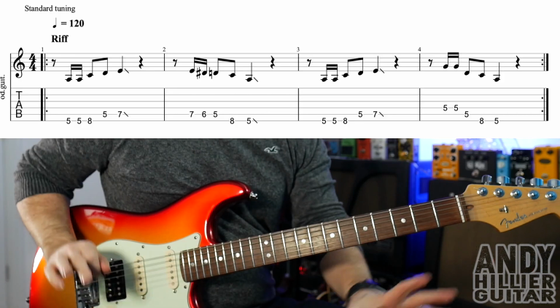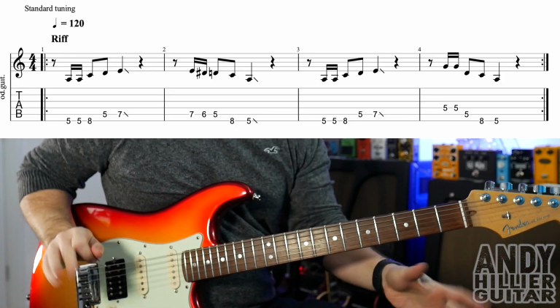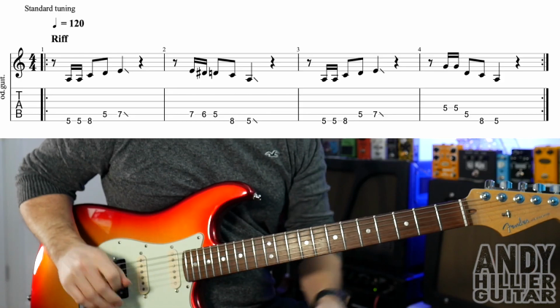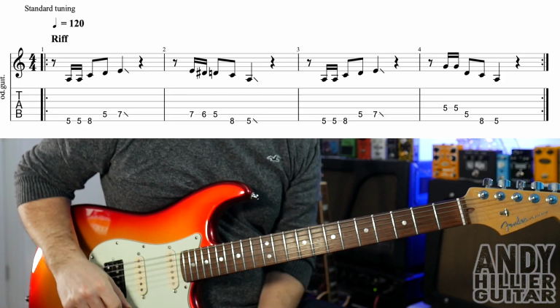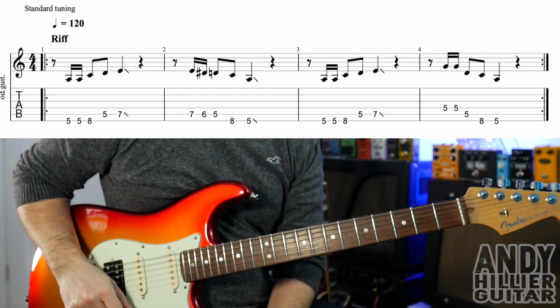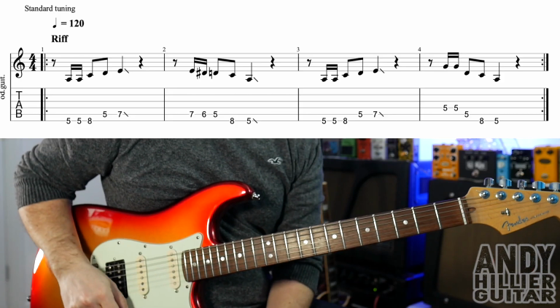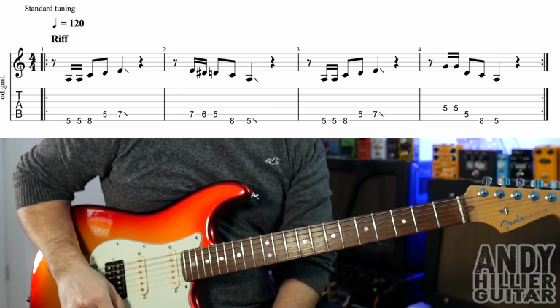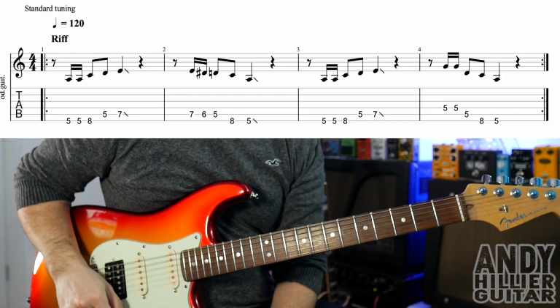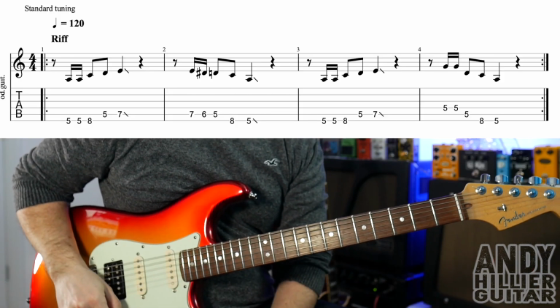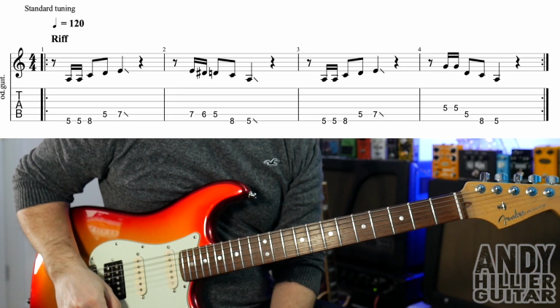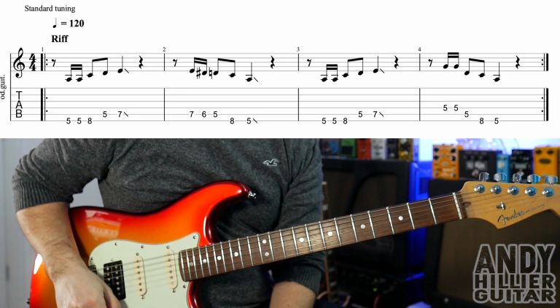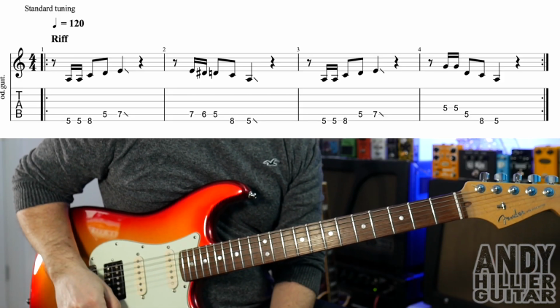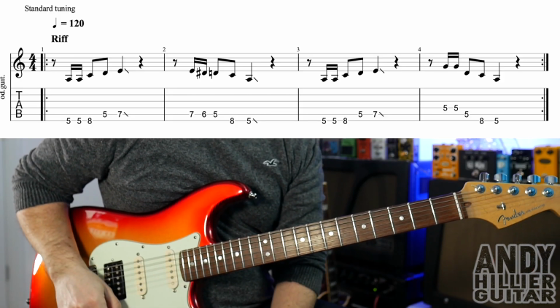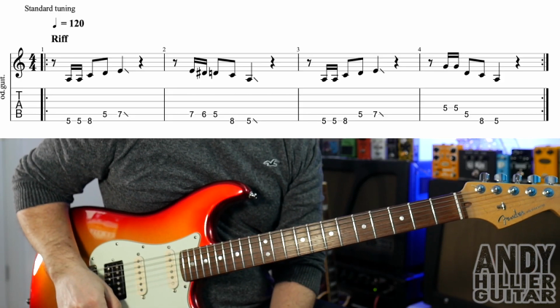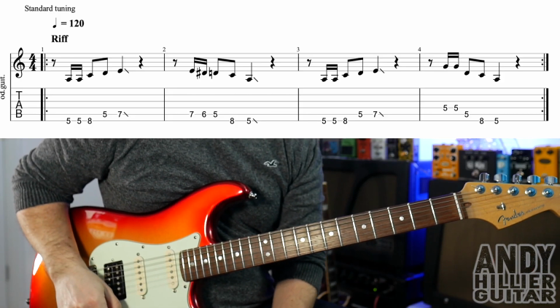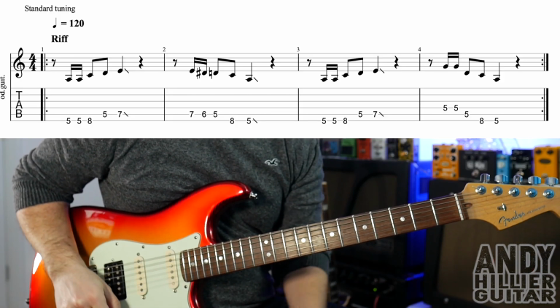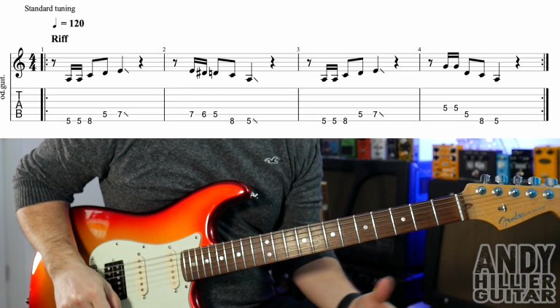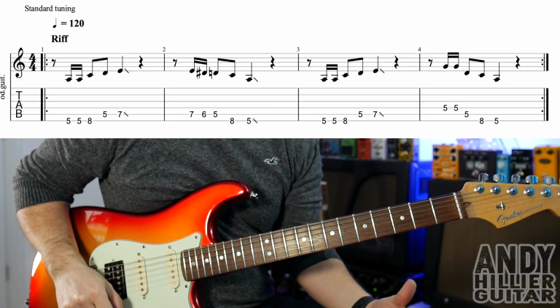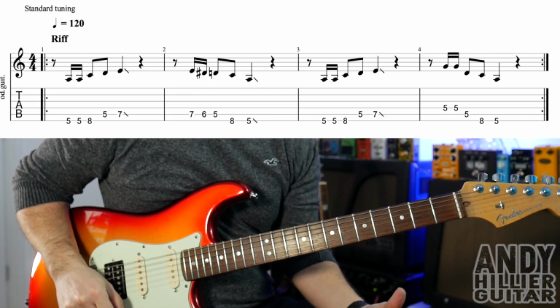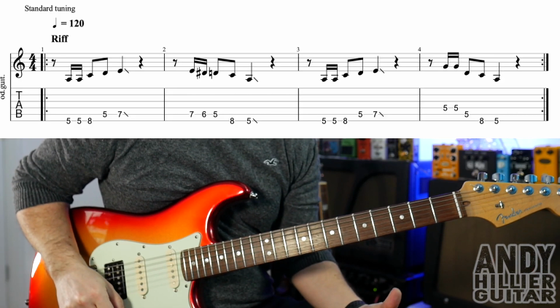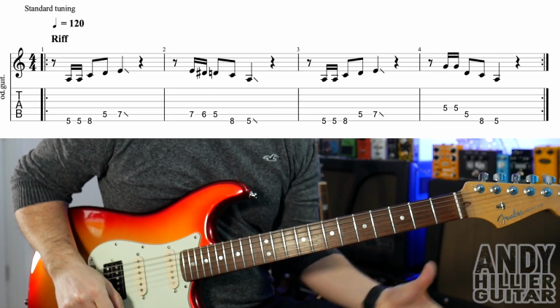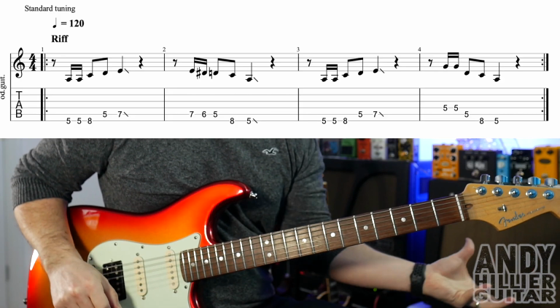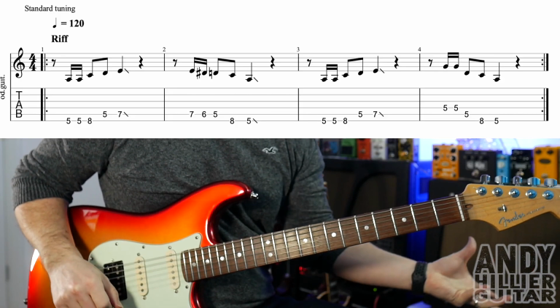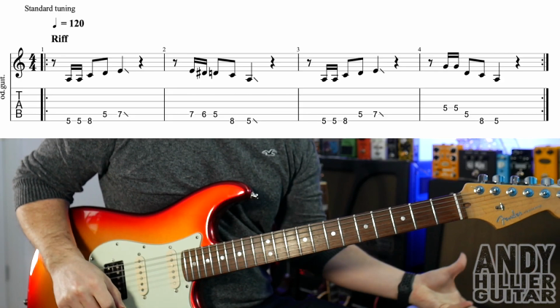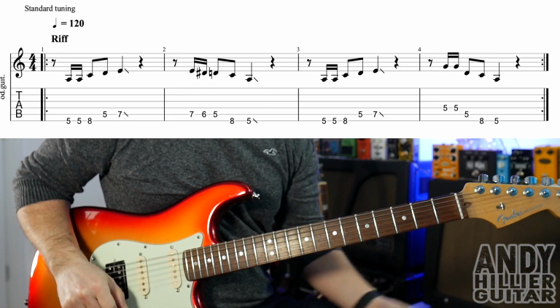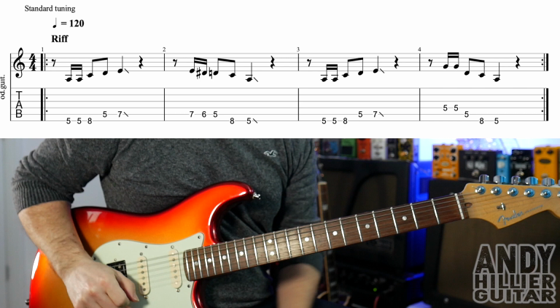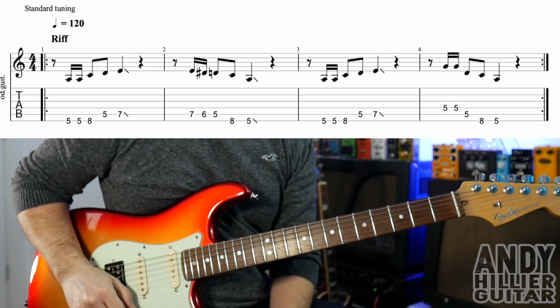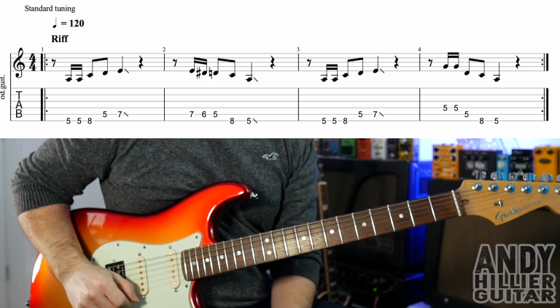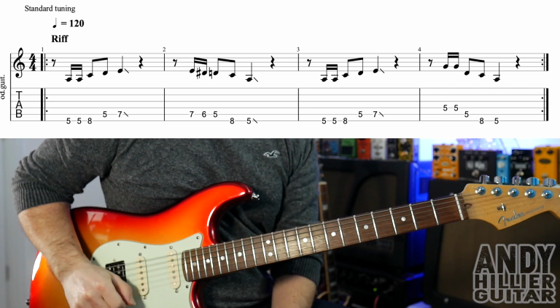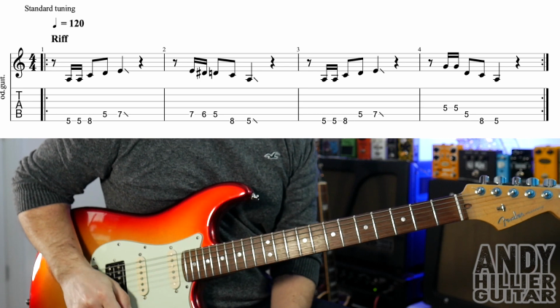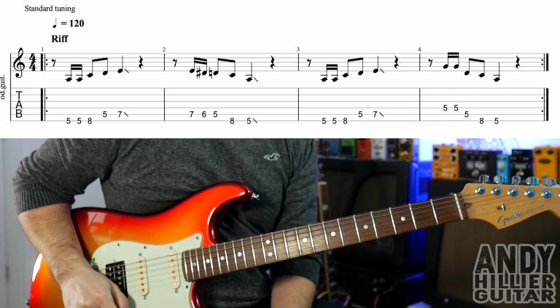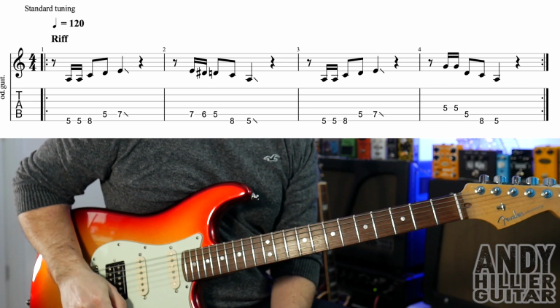We've only got three lines of music that we need to learn for this song. We've got the riff, we've got the verse, and we've got the chorus part.